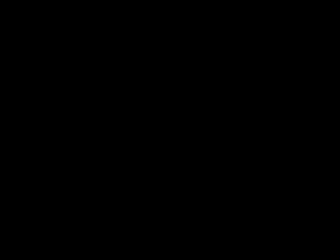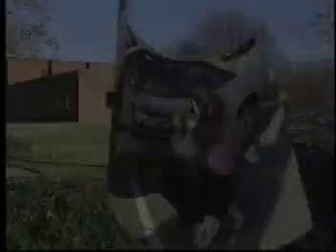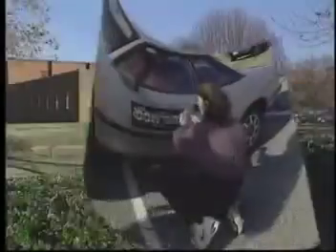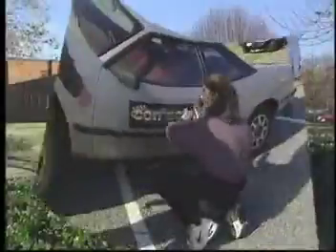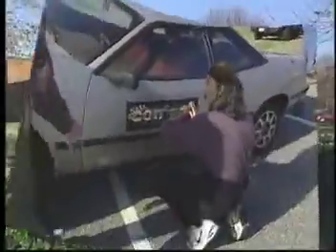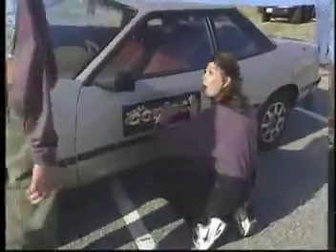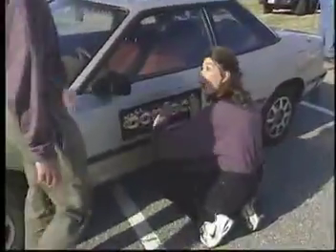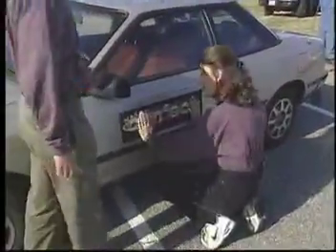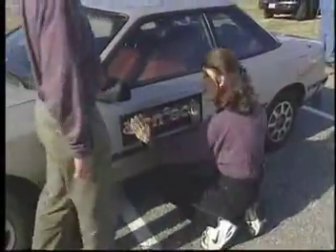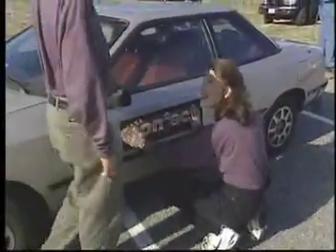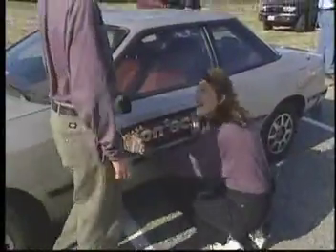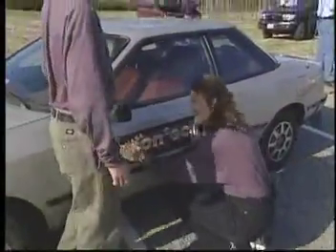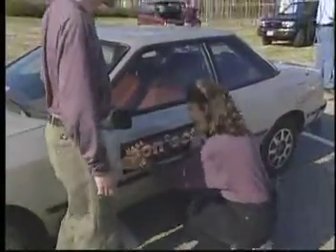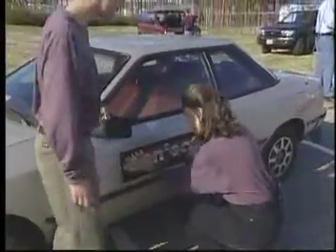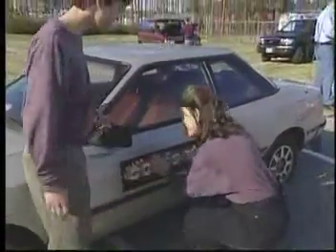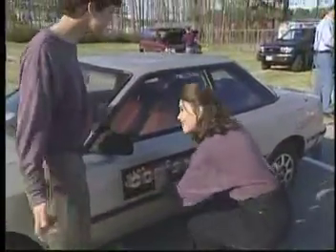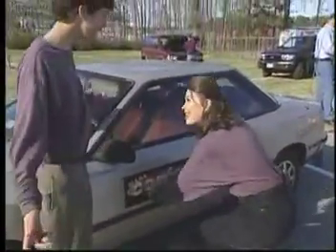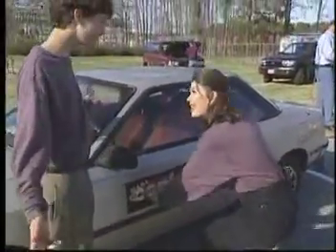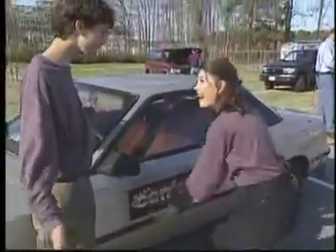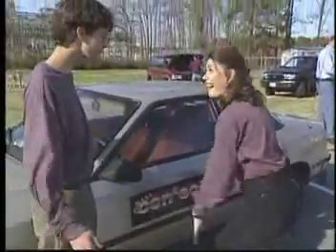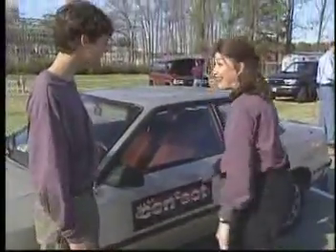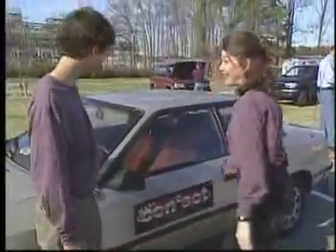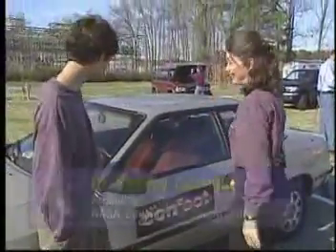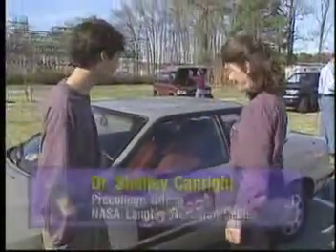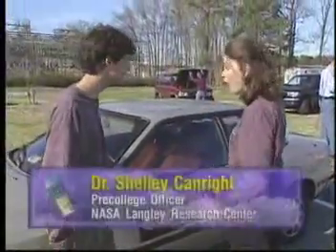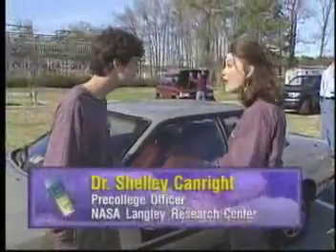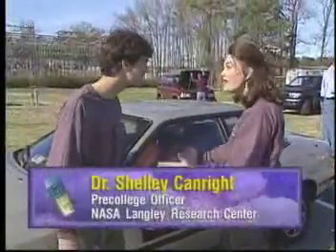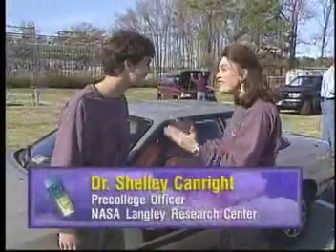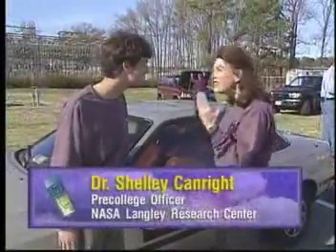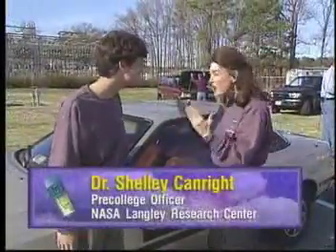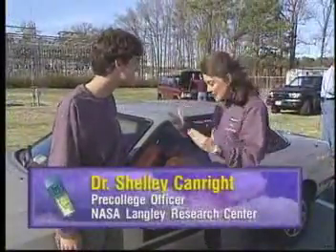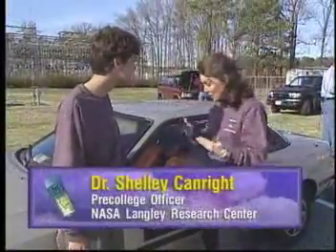Hey Shelly. Oh, hey Van. Finally I found you. What's going on? This is so neat.